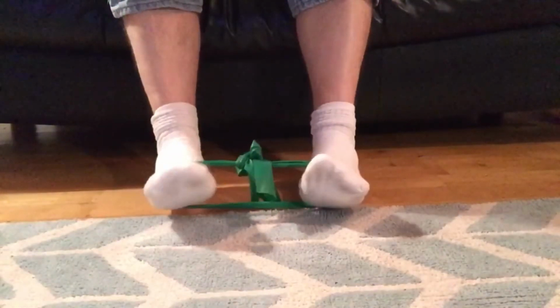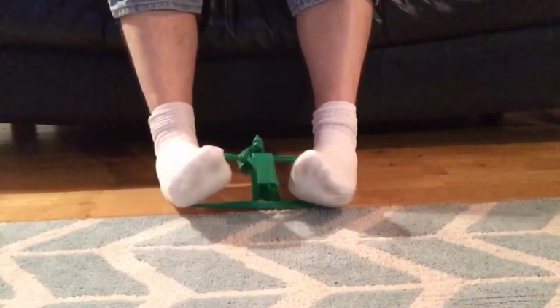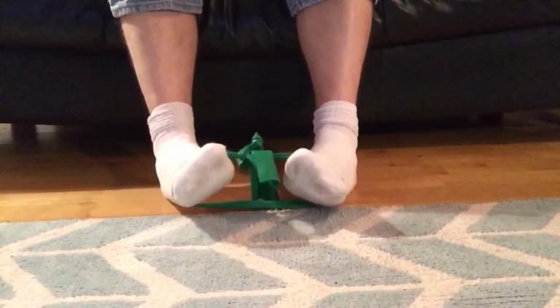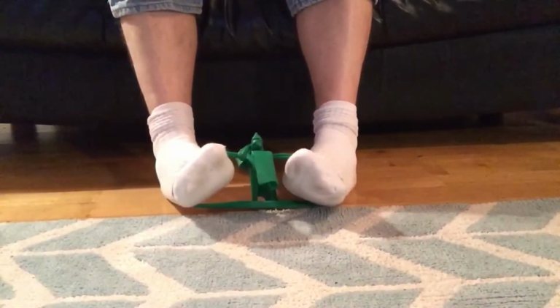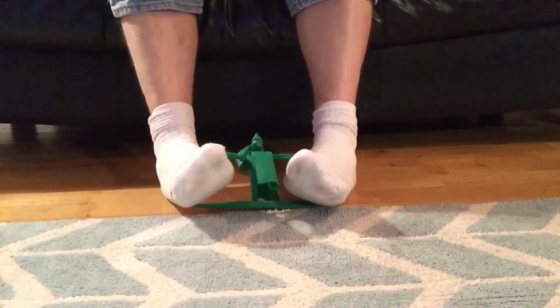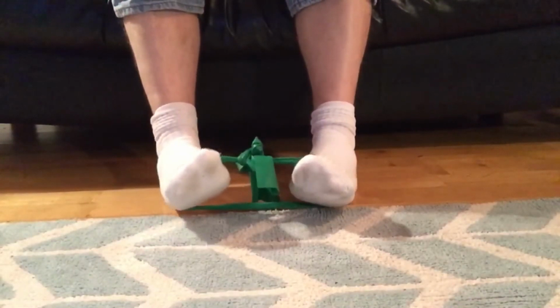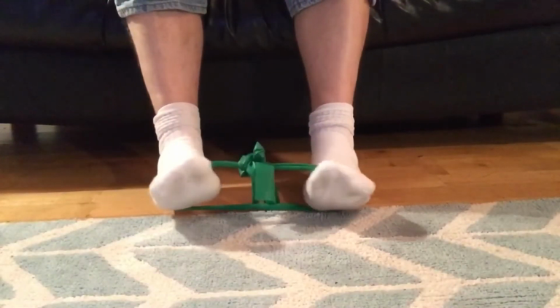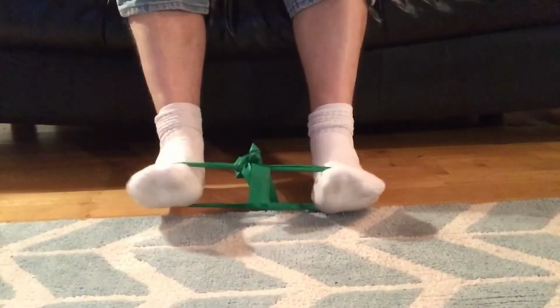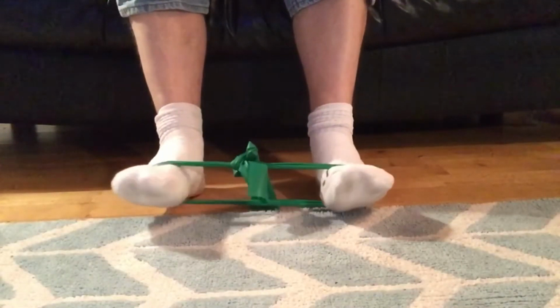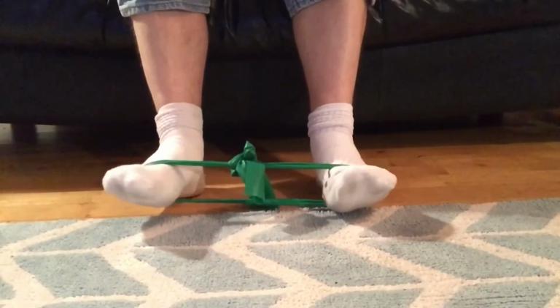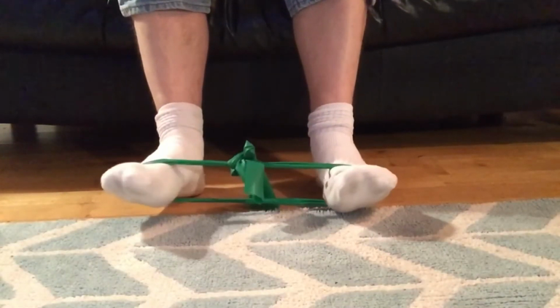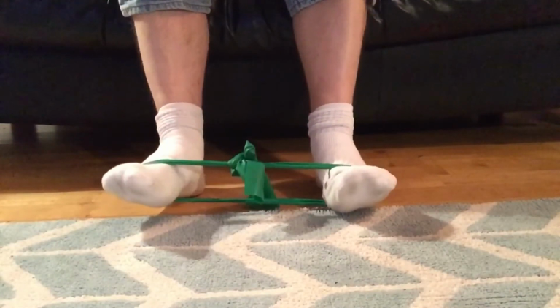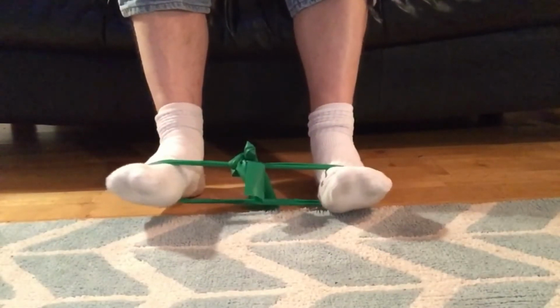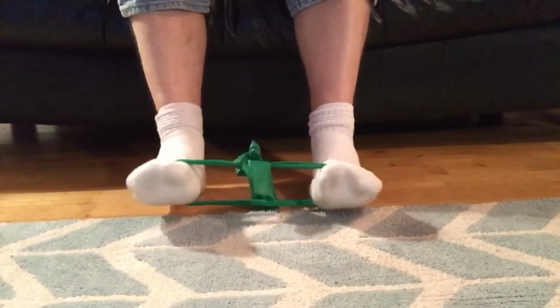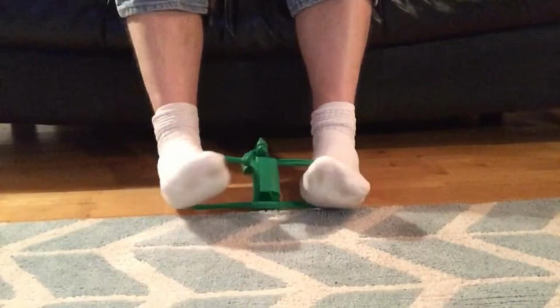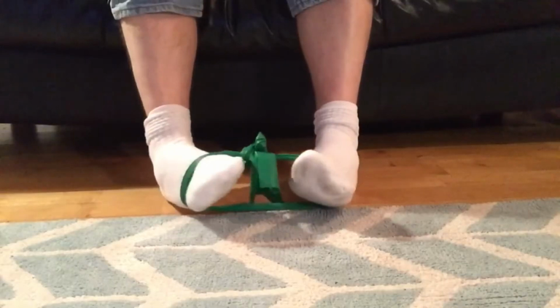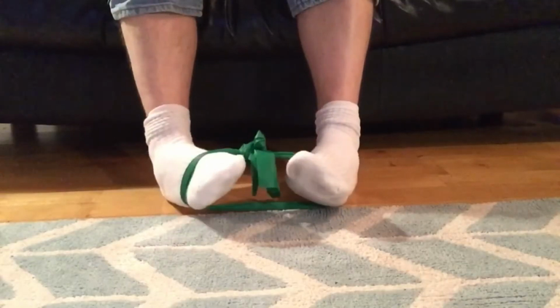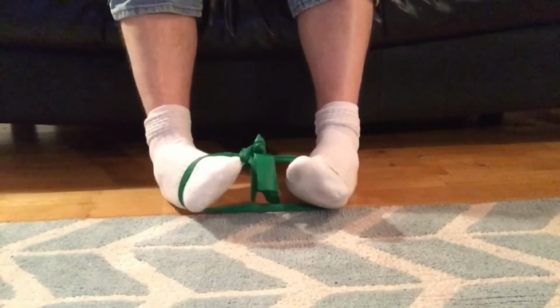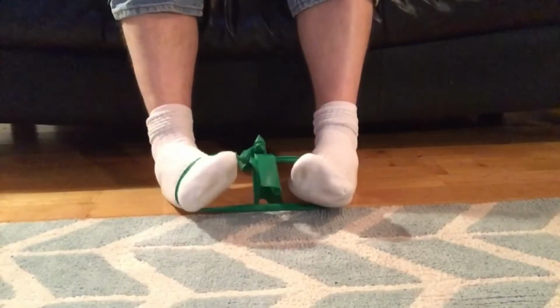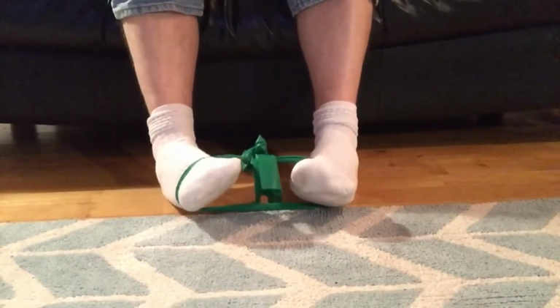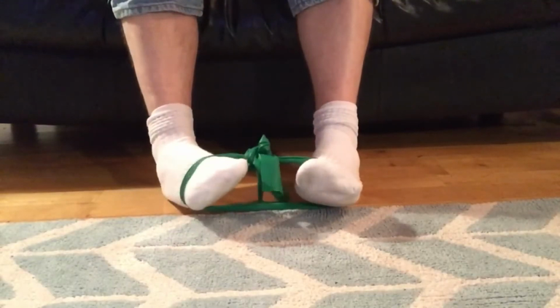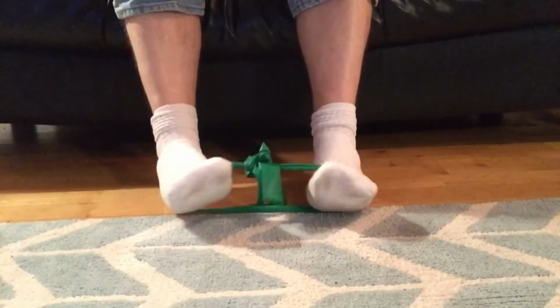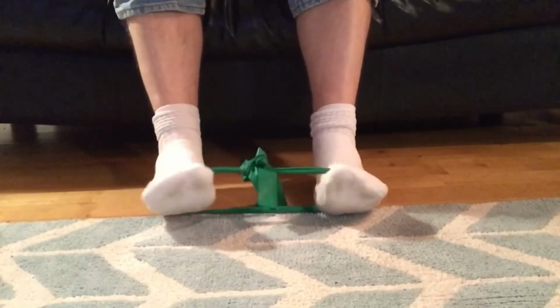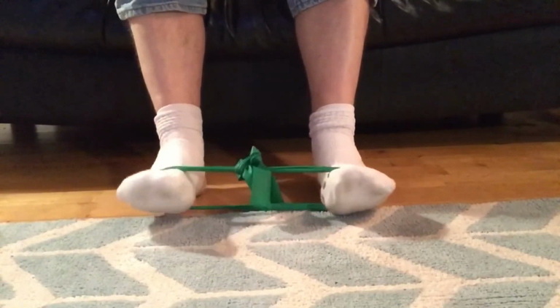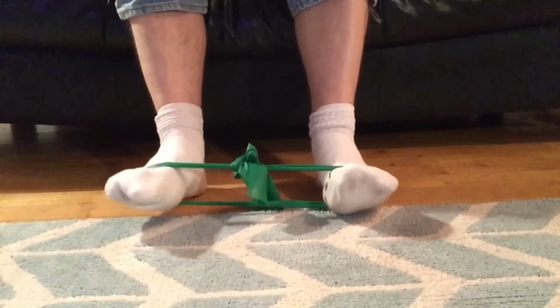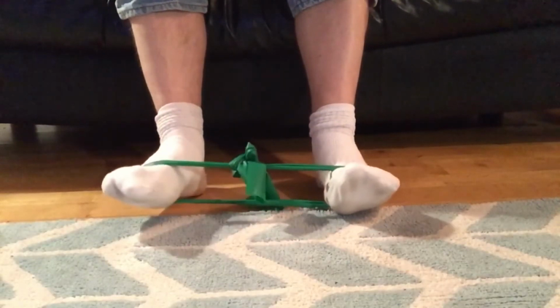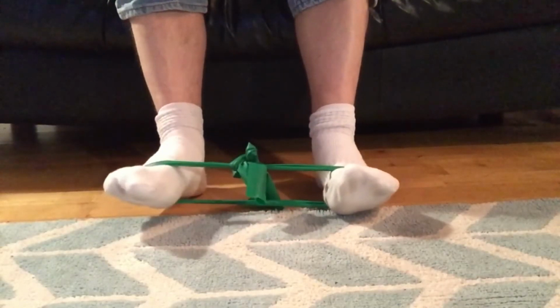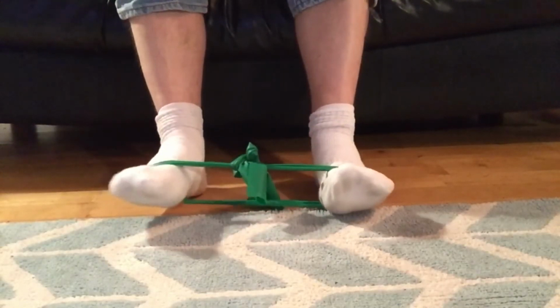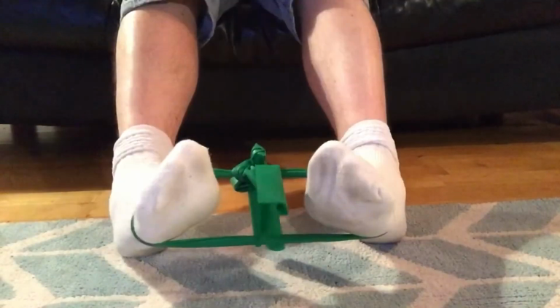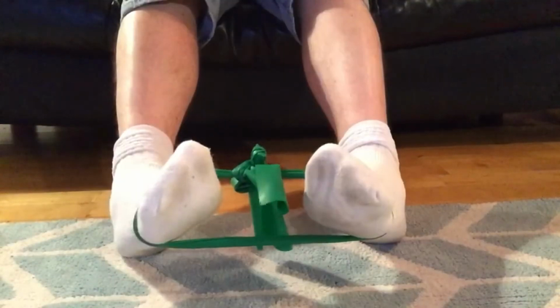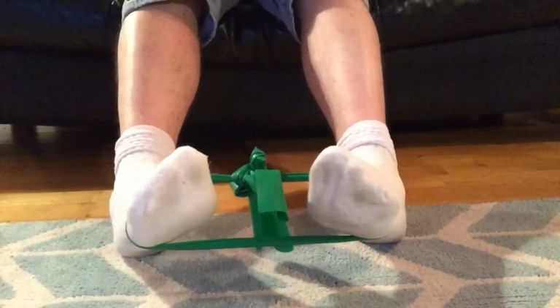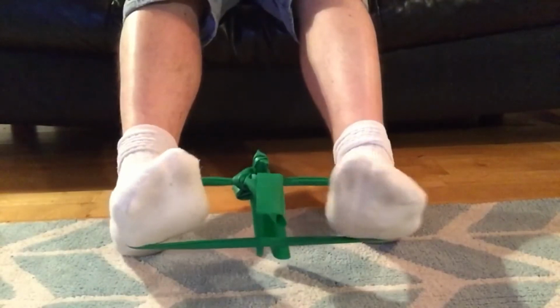With your feet in this position with the ankles at 90 degrees, pull the toes out to the side — this strengthens the peroneal brevis.